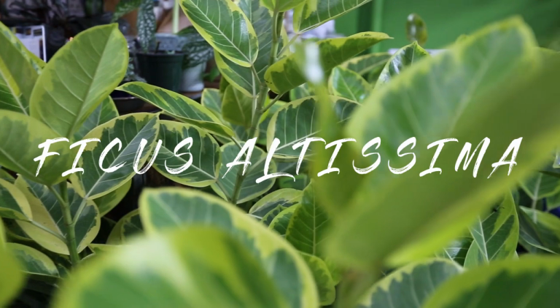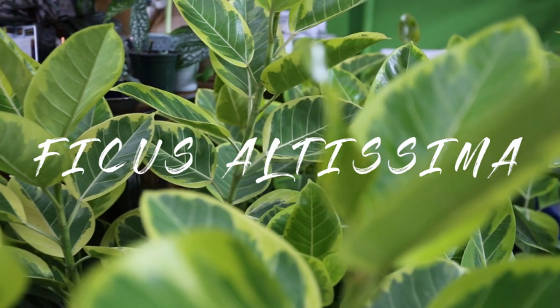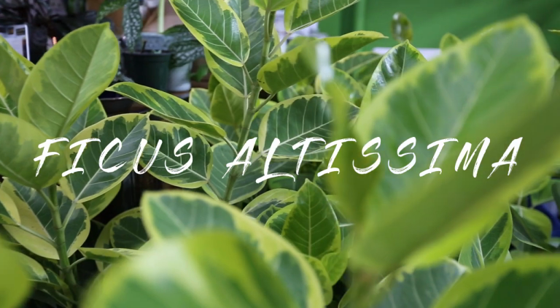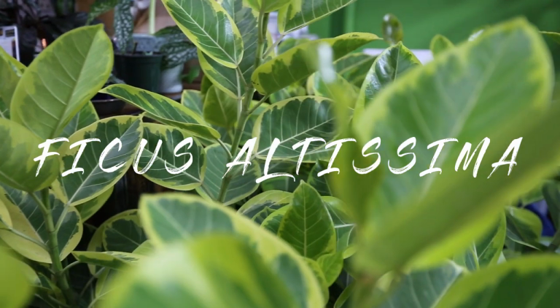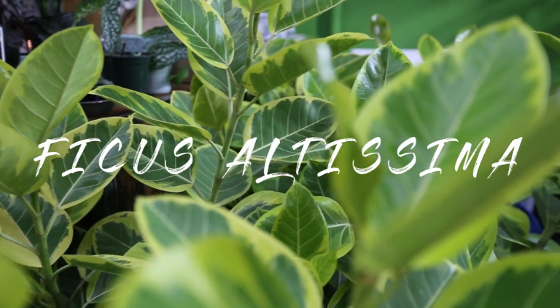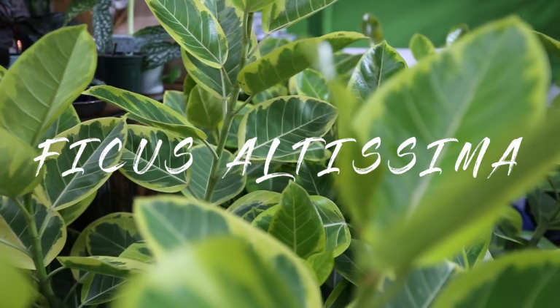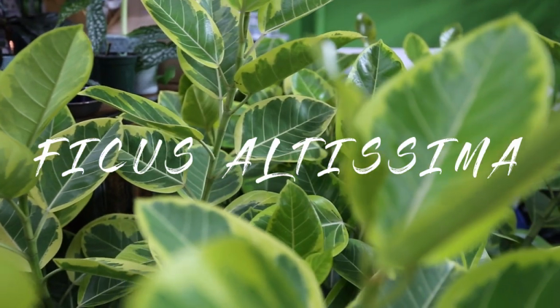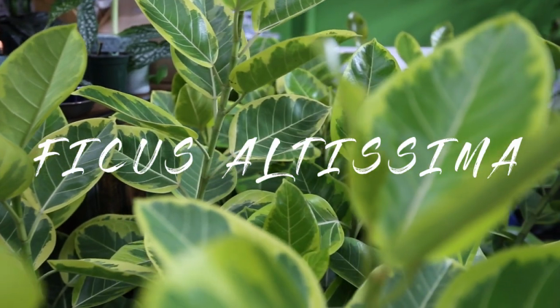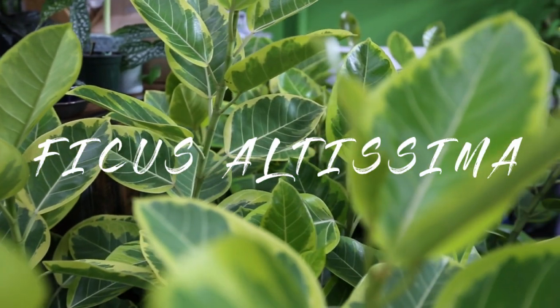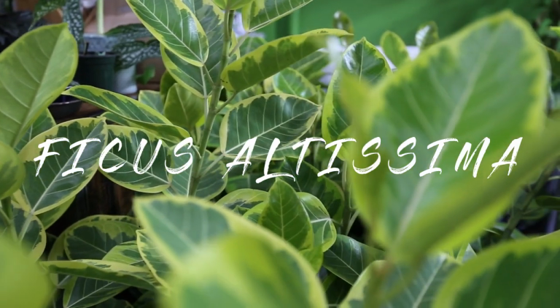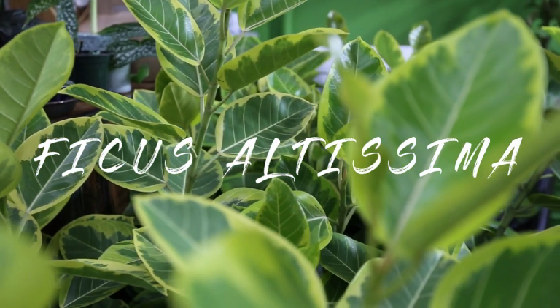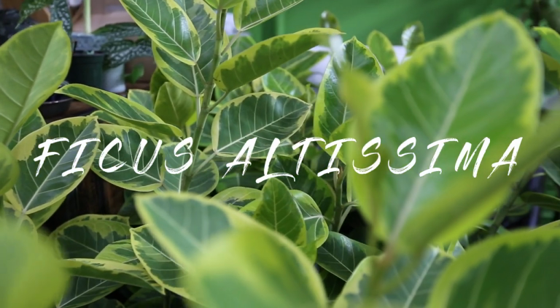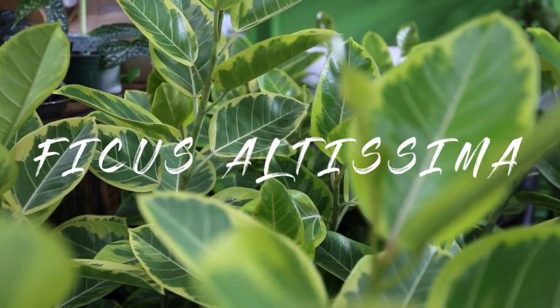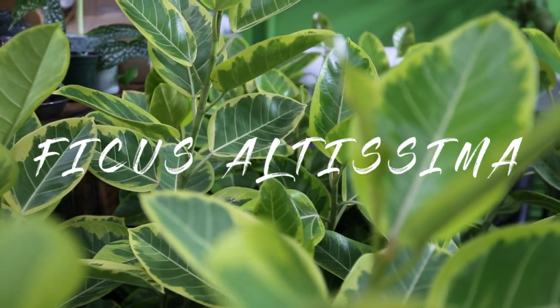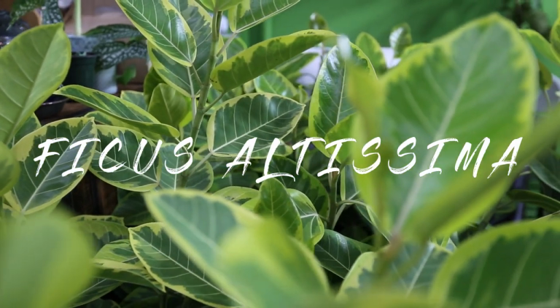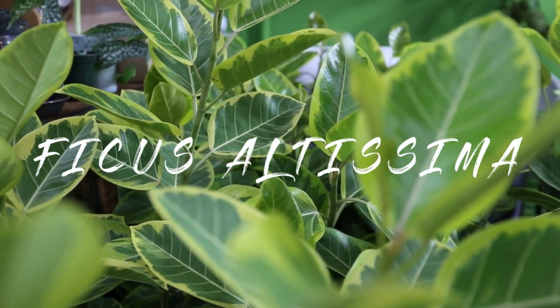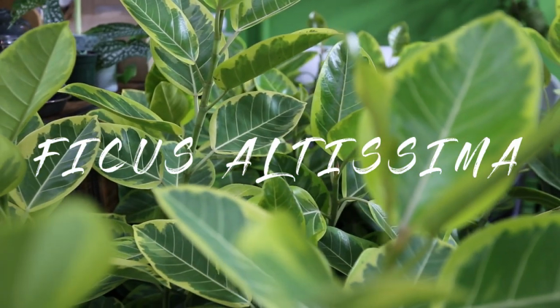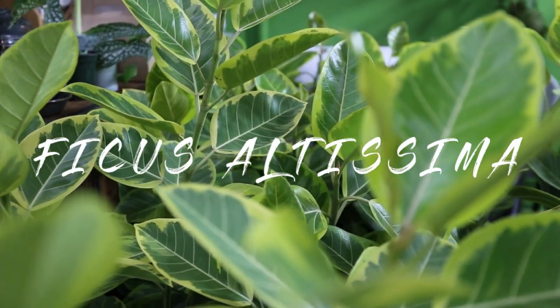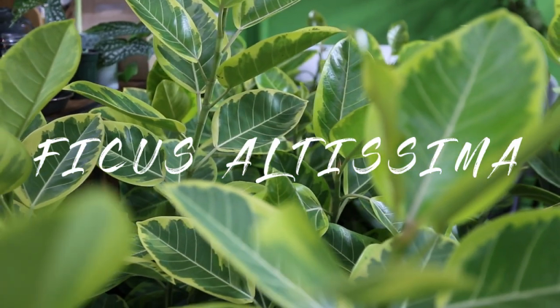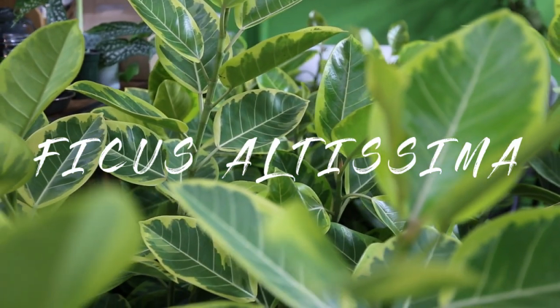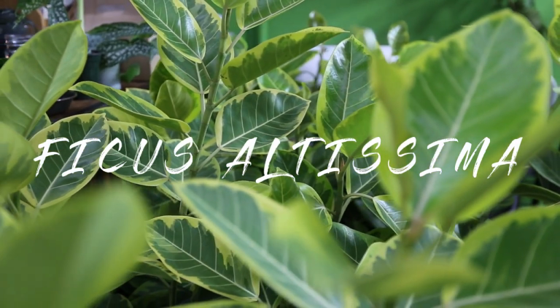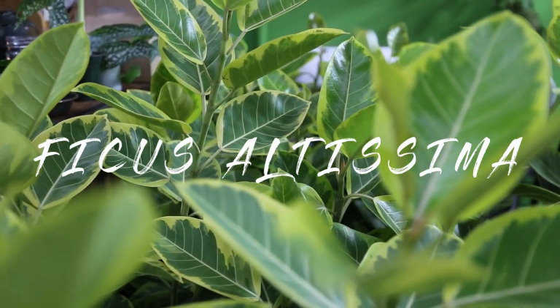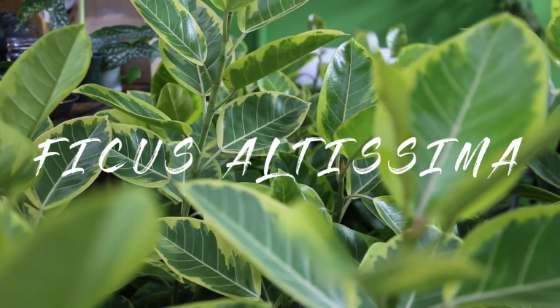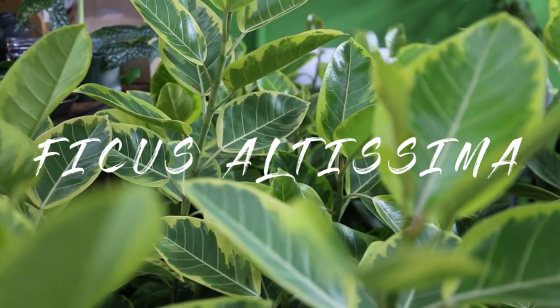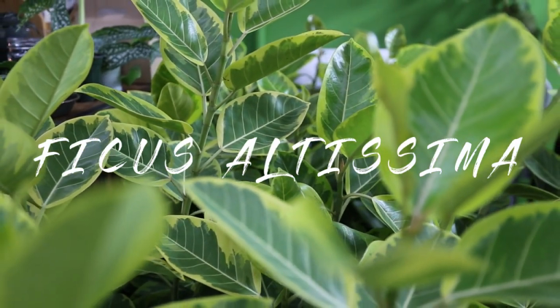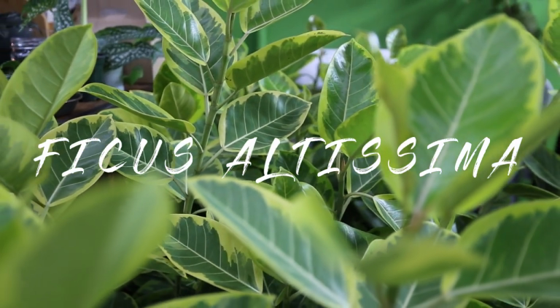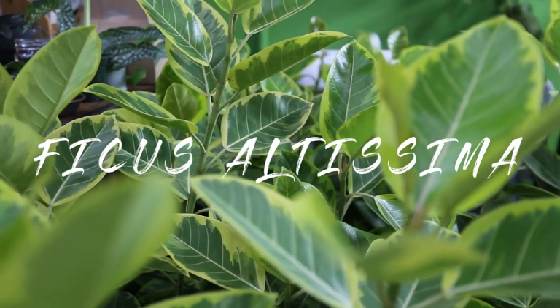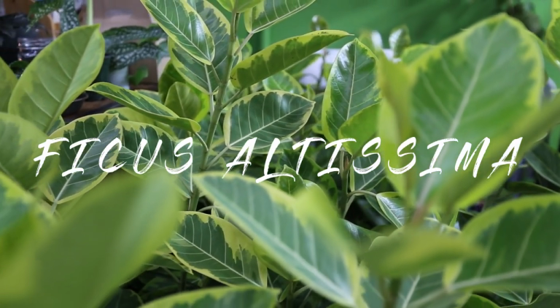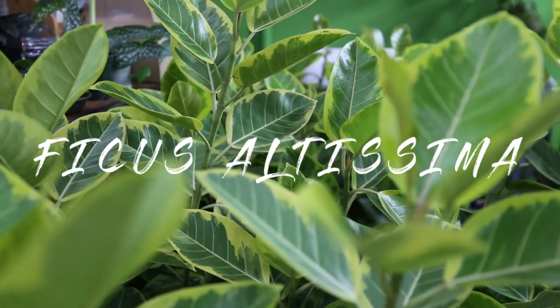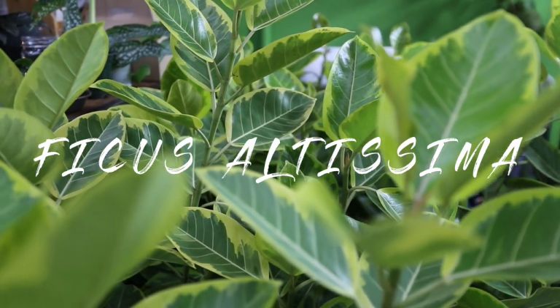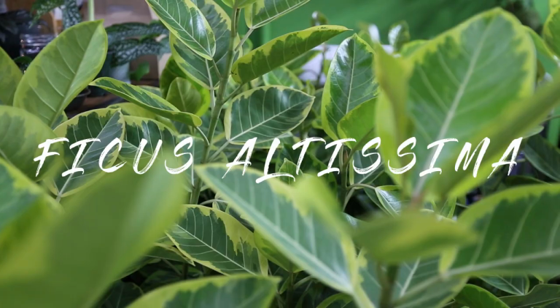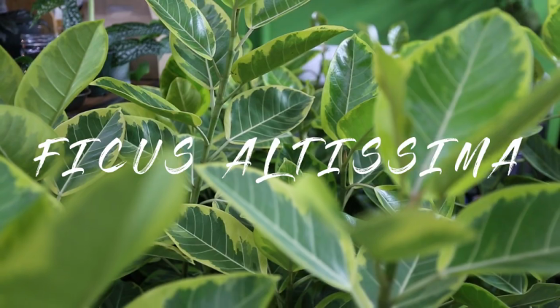Ficus altissima golden gem, also known as the council tree, is native to southeastern Asia.